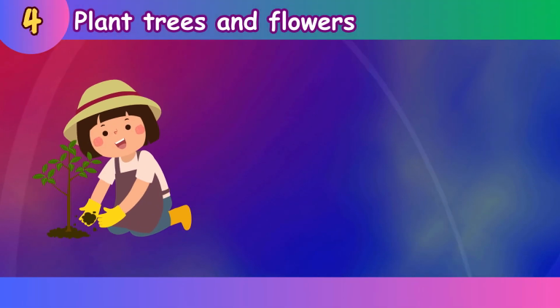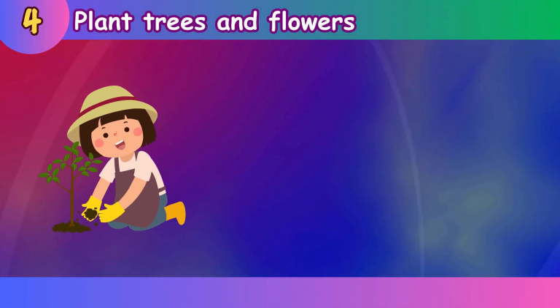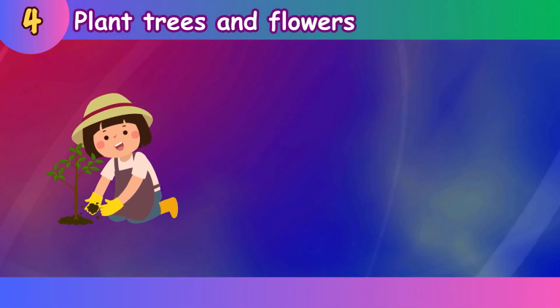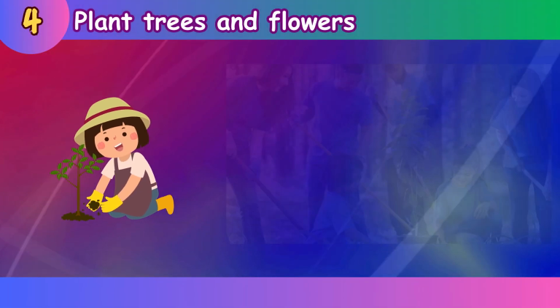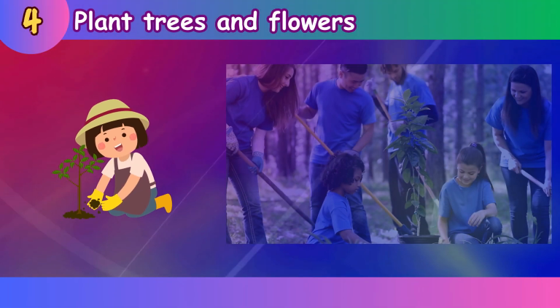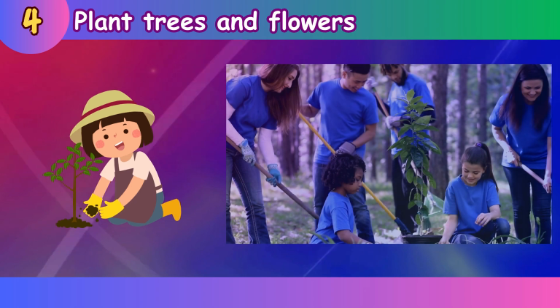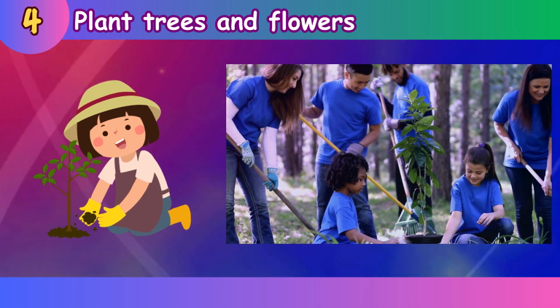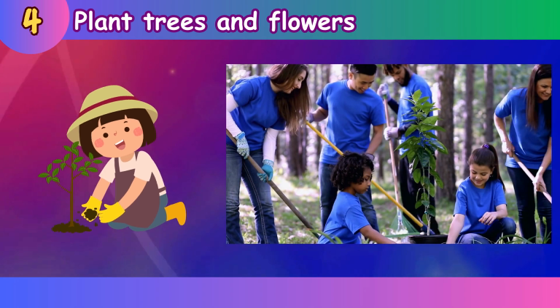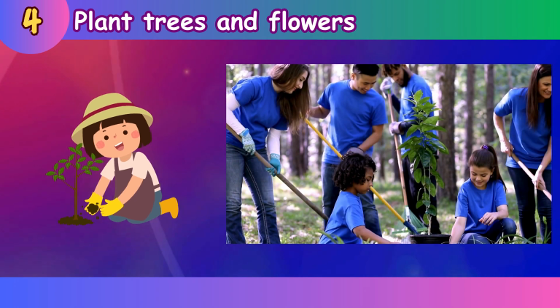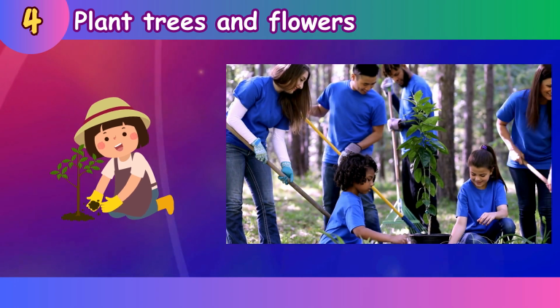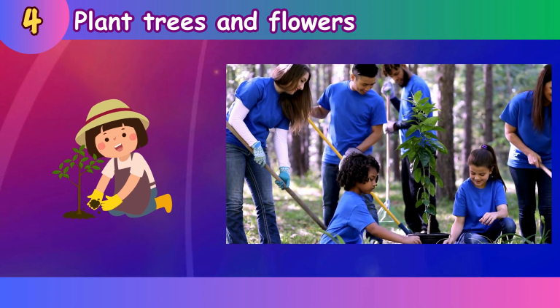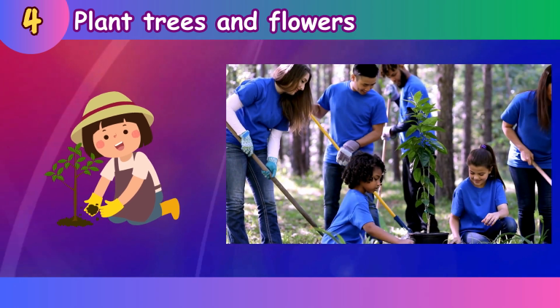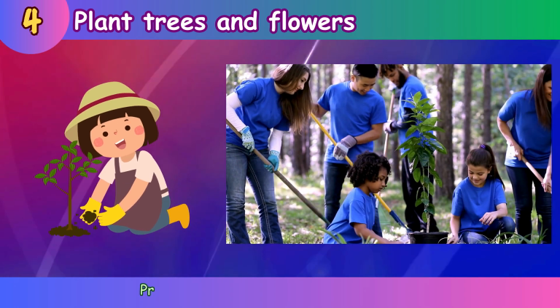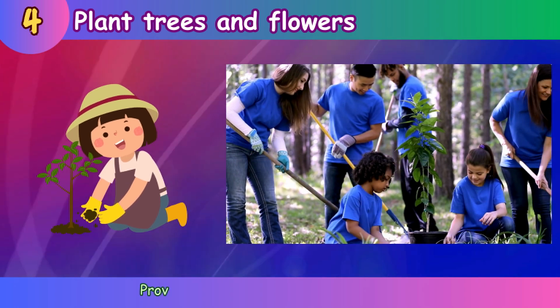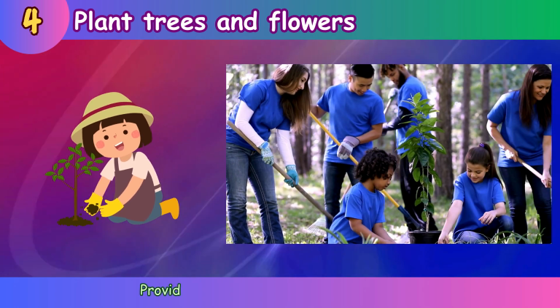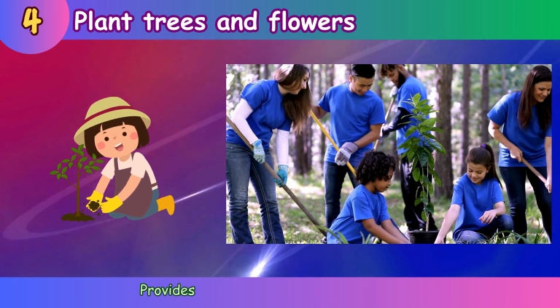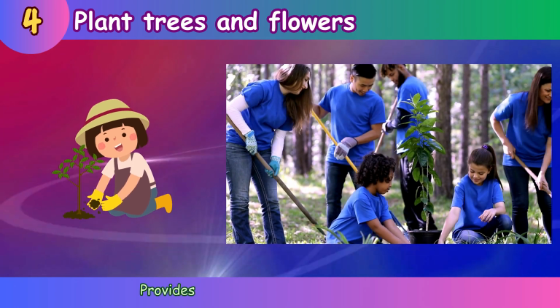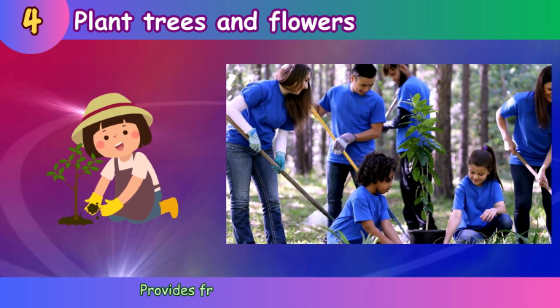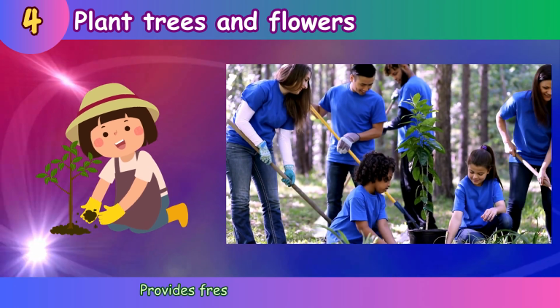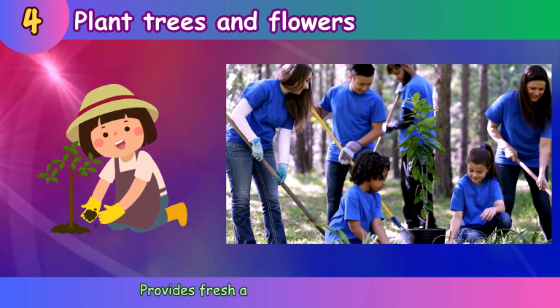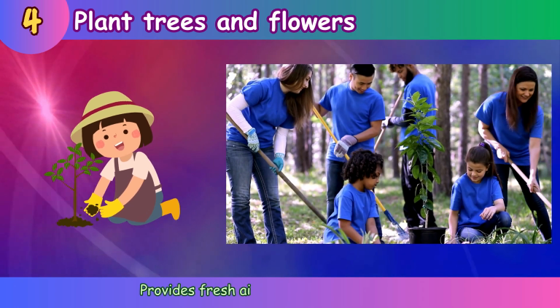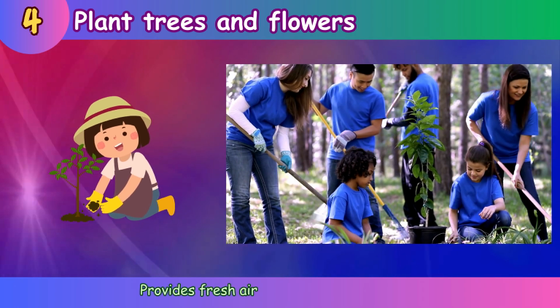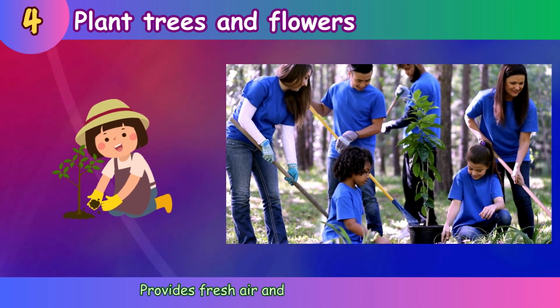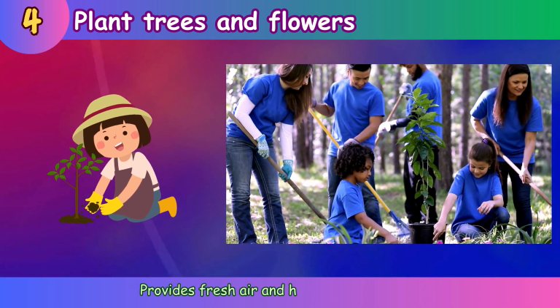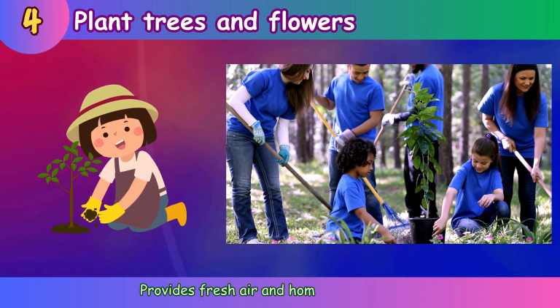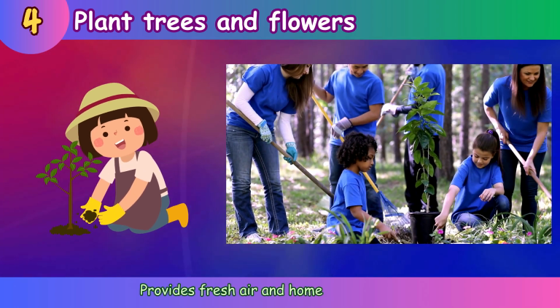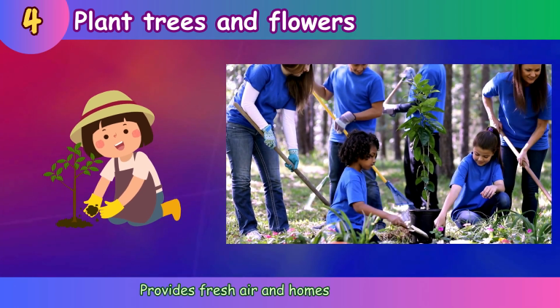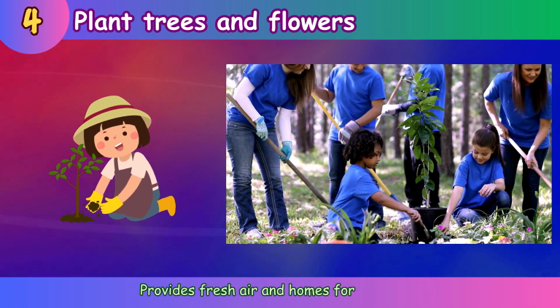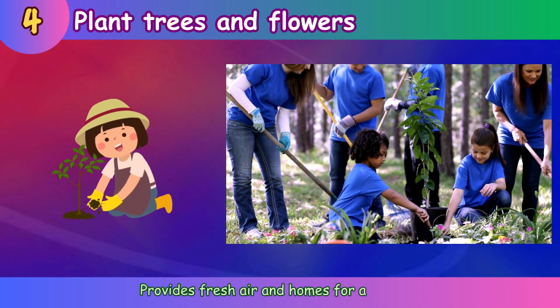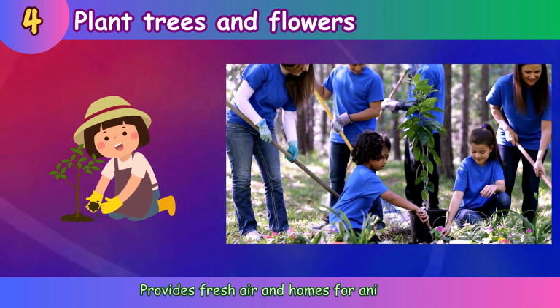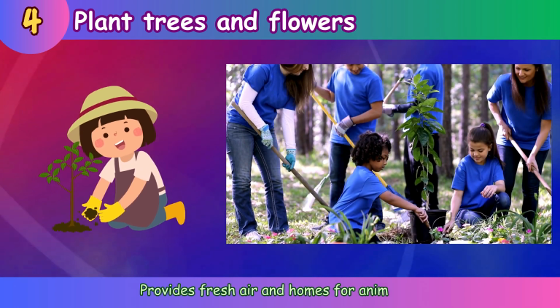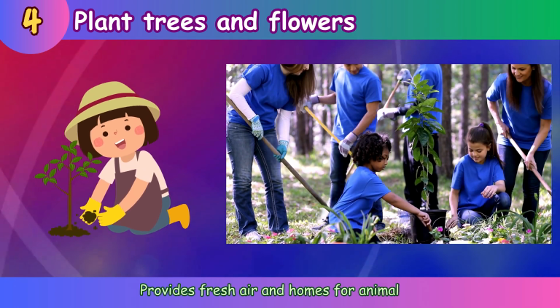Plant trees and flowers. Provides fresh air and homes for animals.